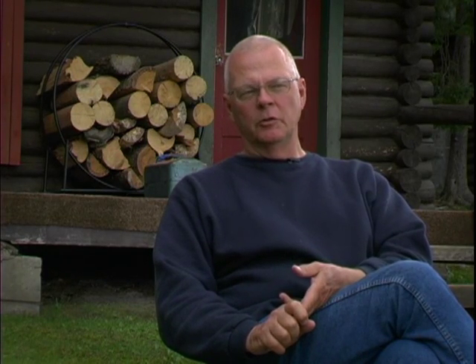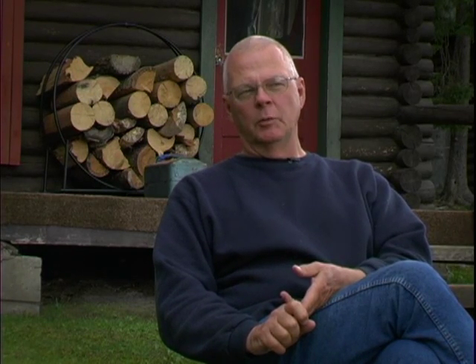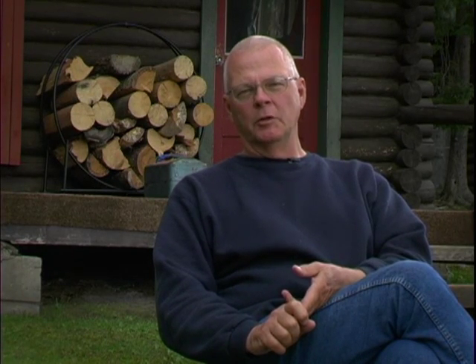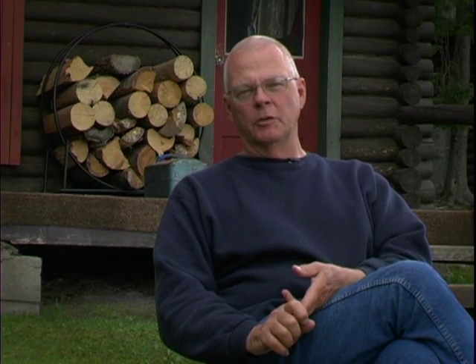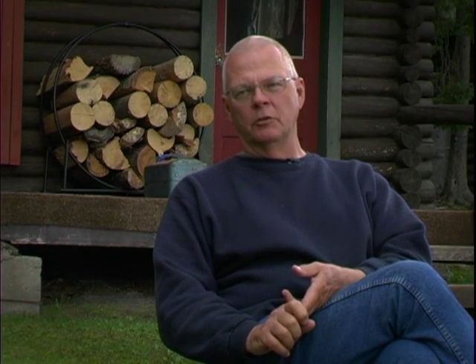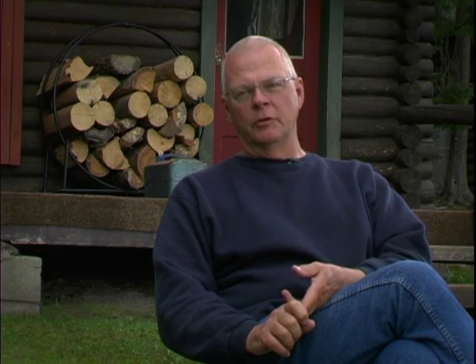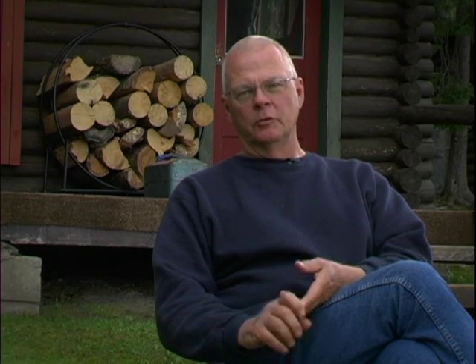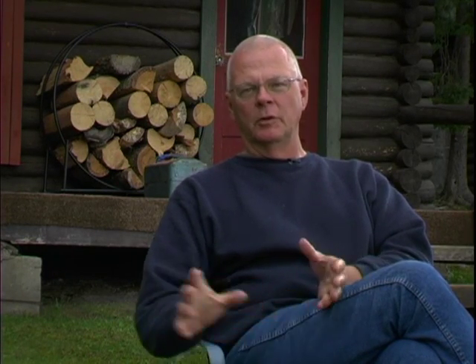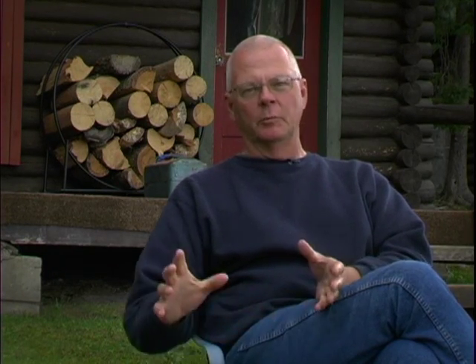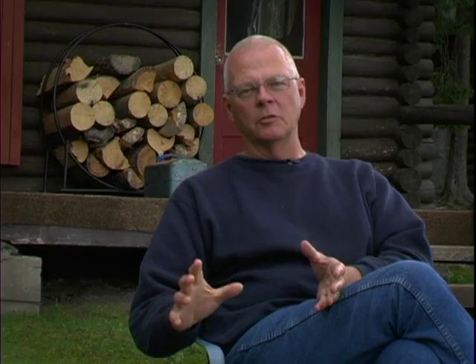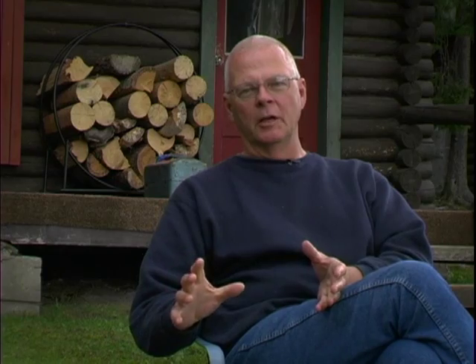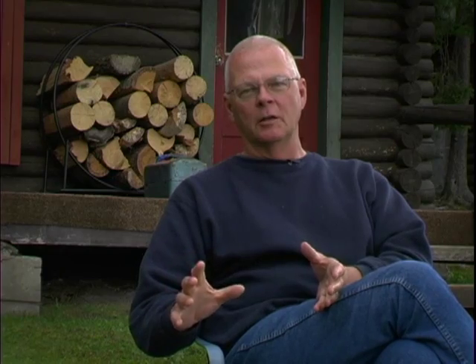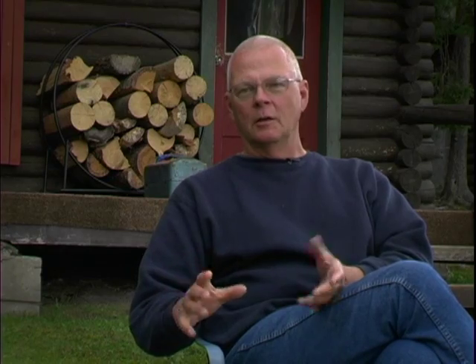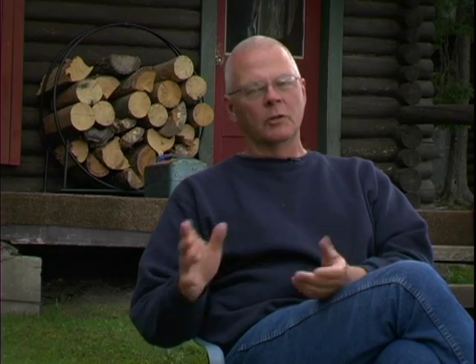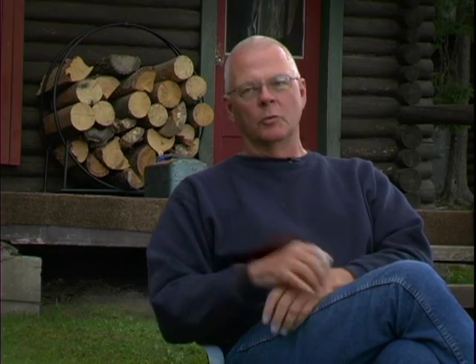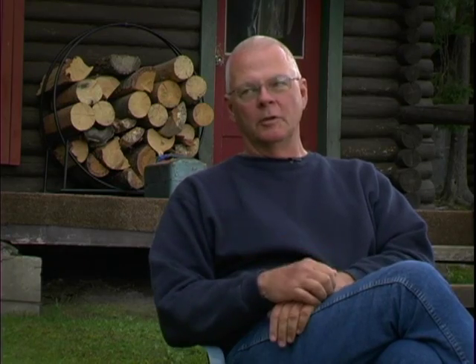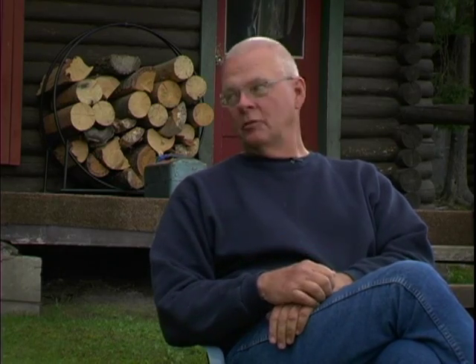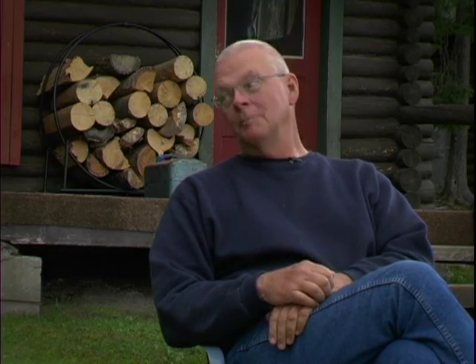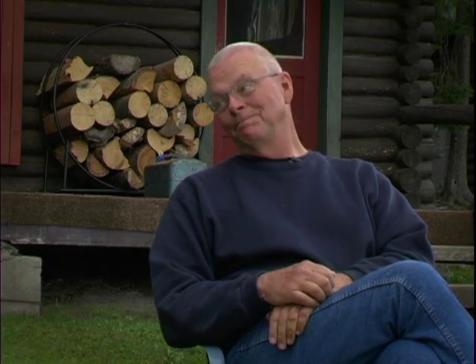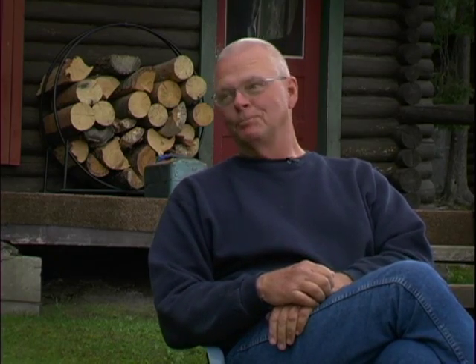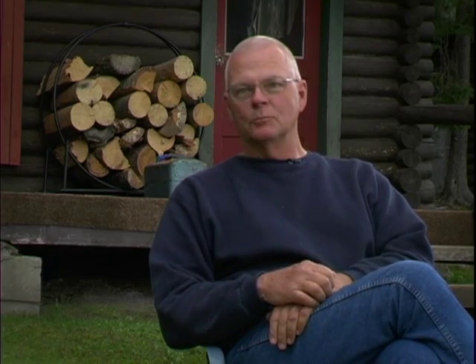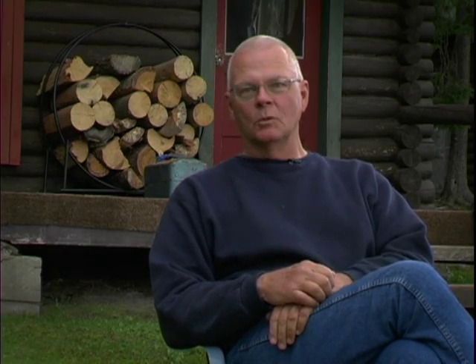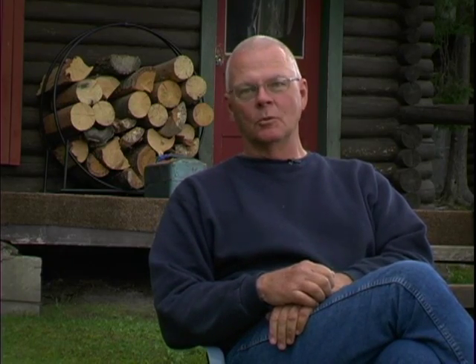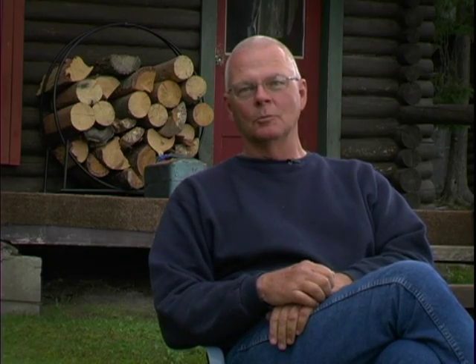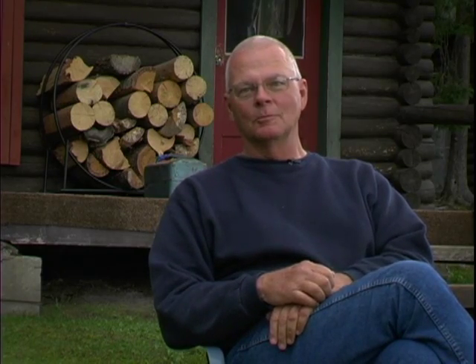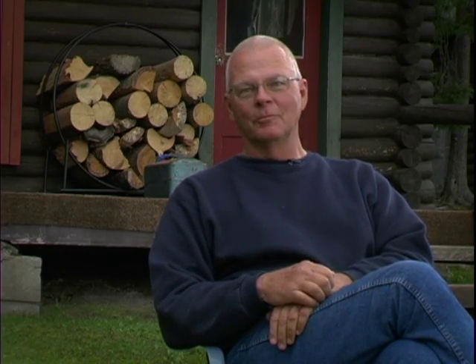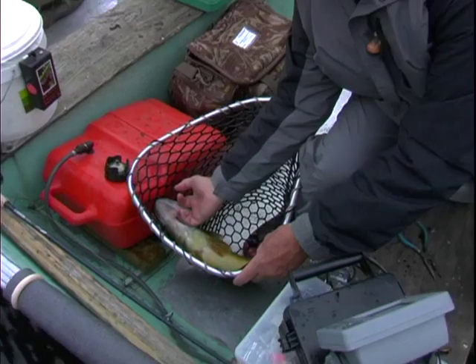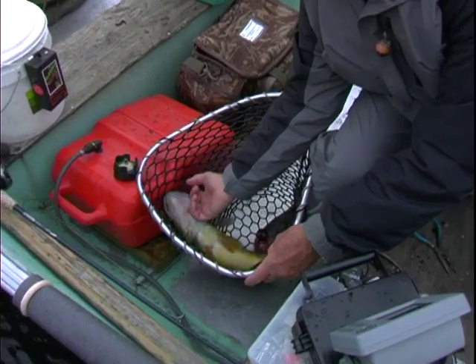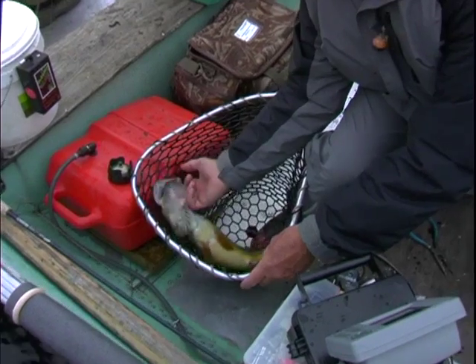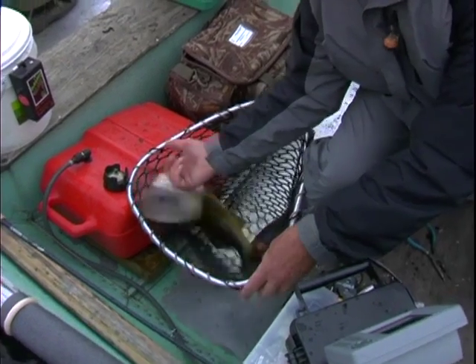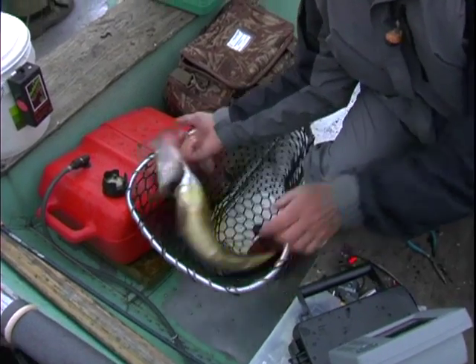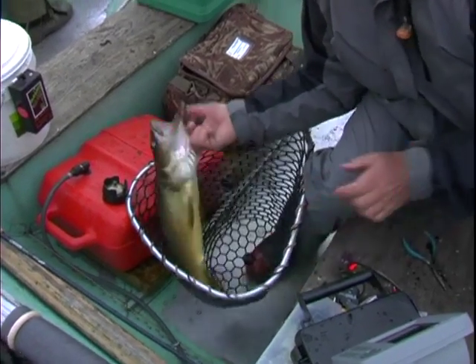We used to take a picture if we'd get a 26-inch fish, but after a while you'd just say, cool. This is a fisherman's lake.